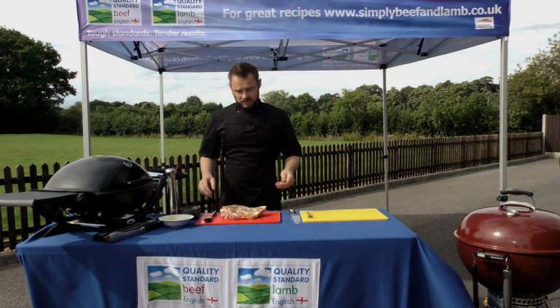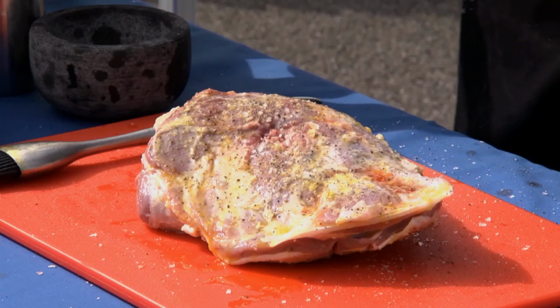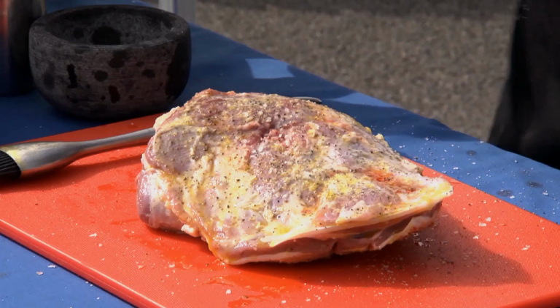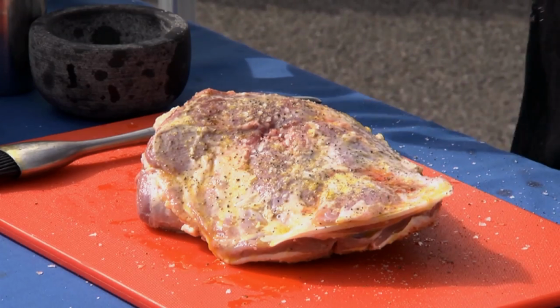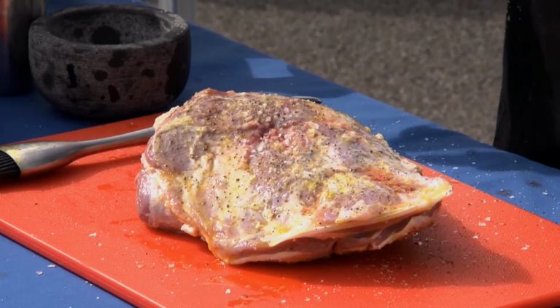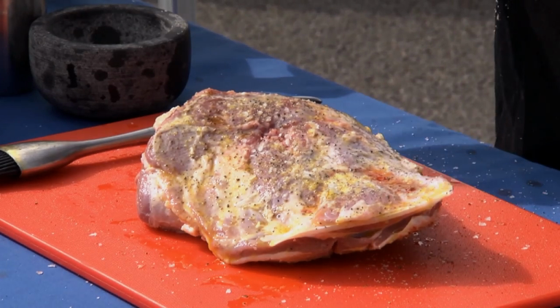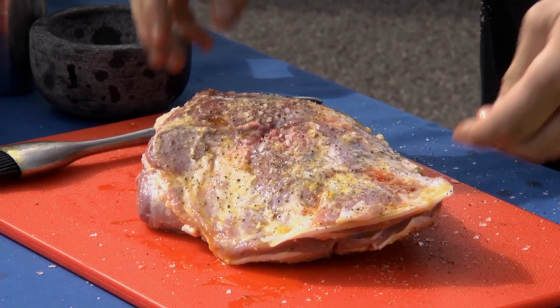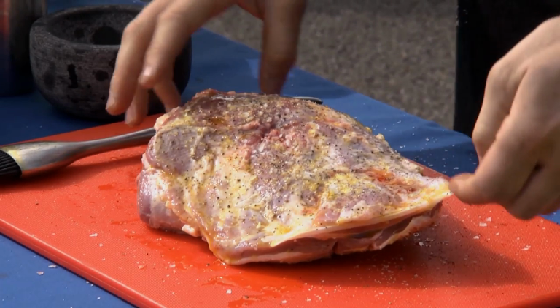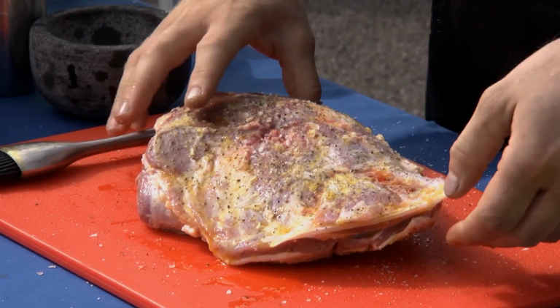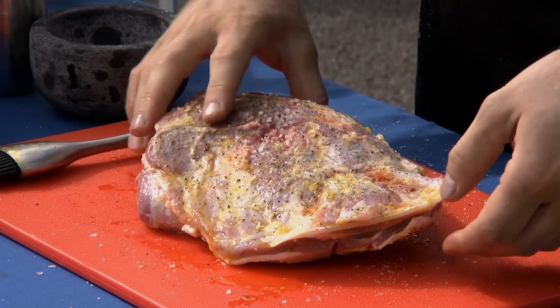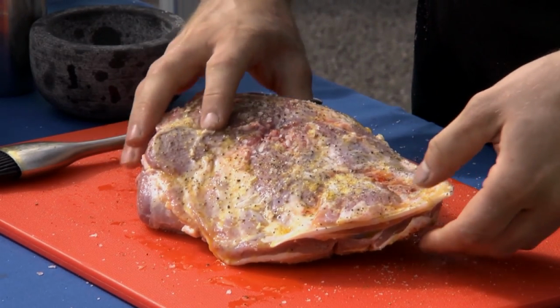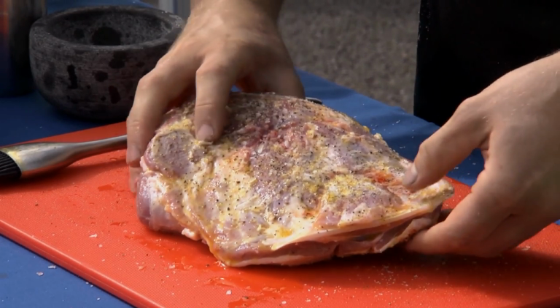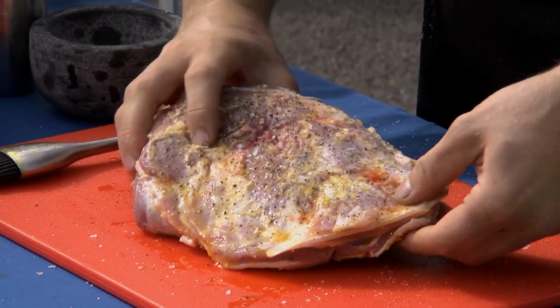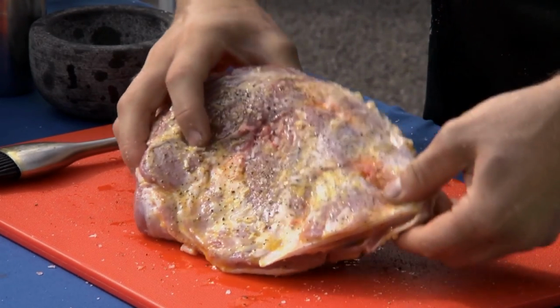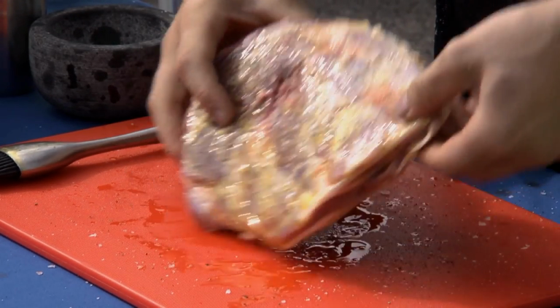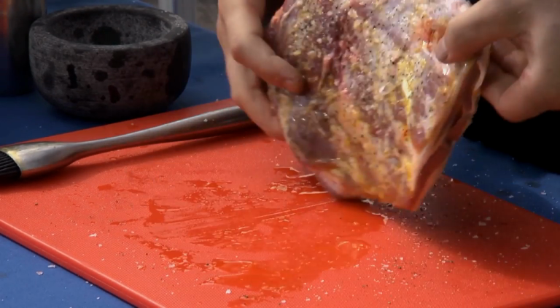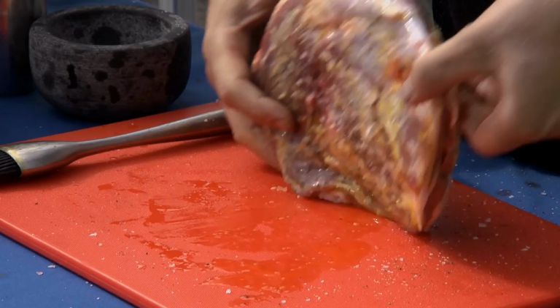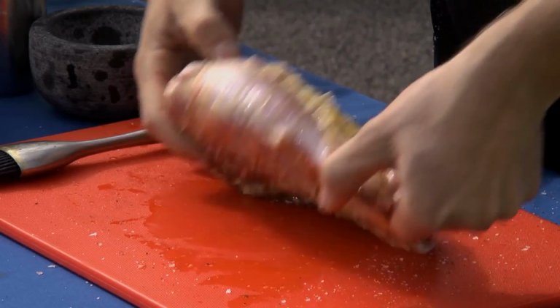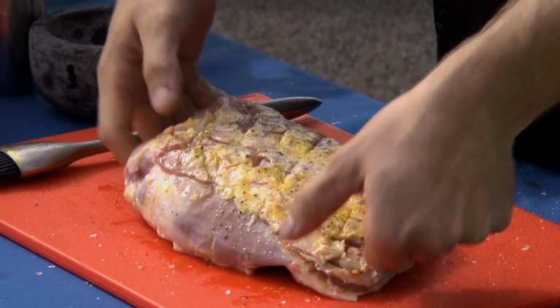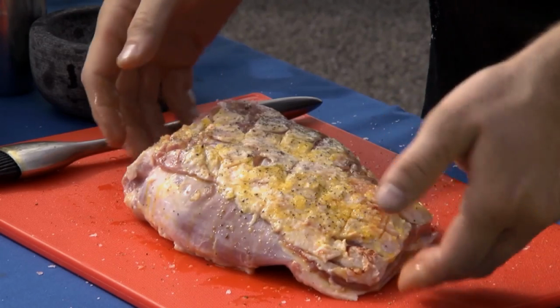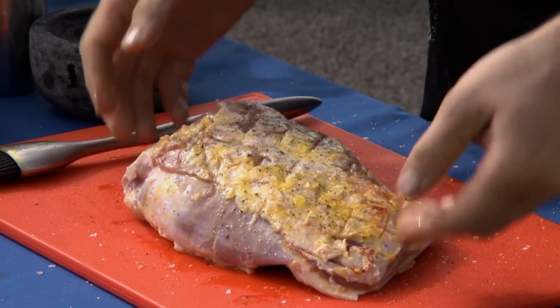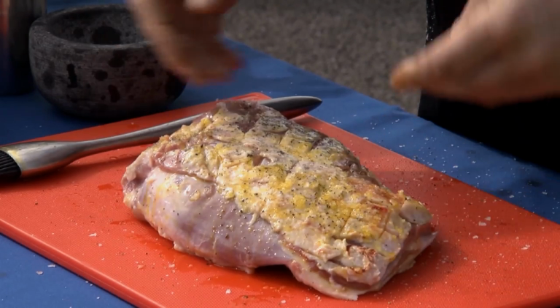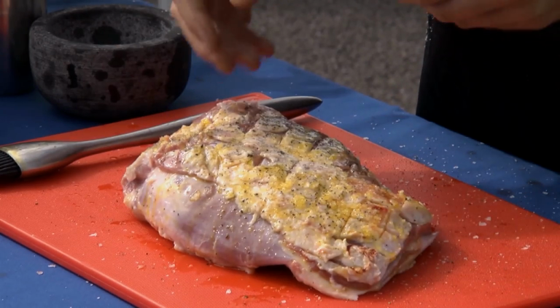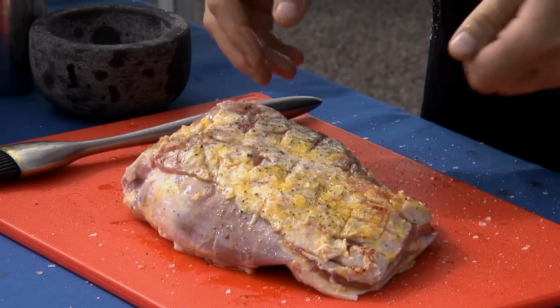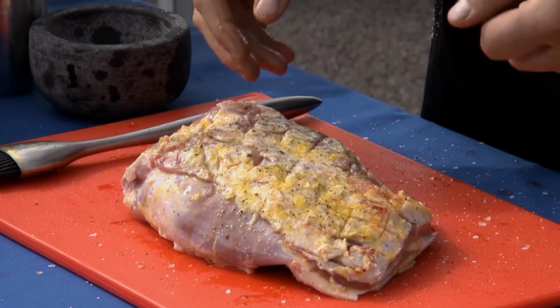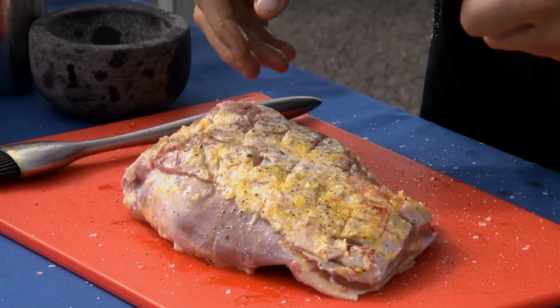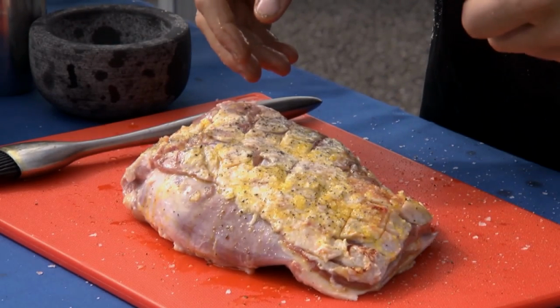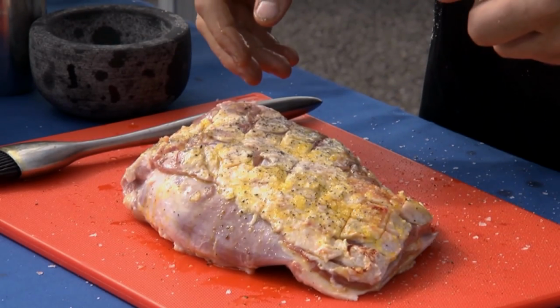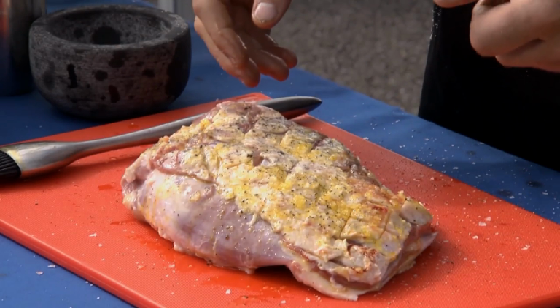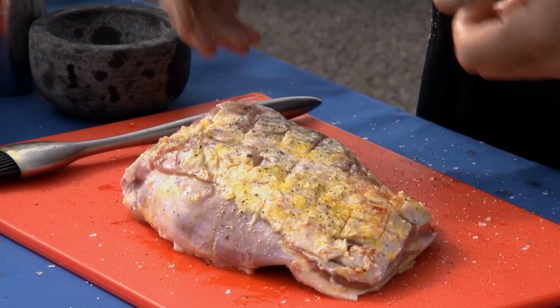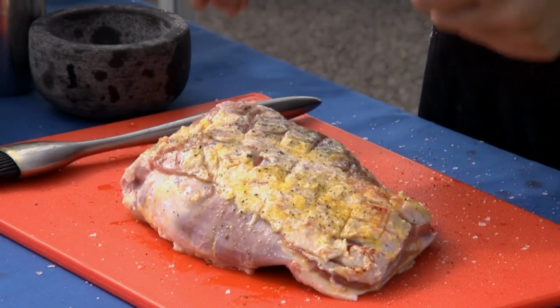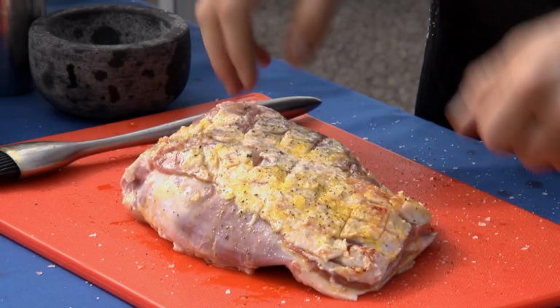This is a 1.3 kilo lamb shoulder. It's going to cook at about 170 degrees C and it's going to take about 4 hours.